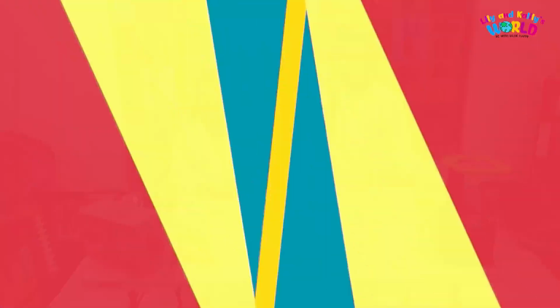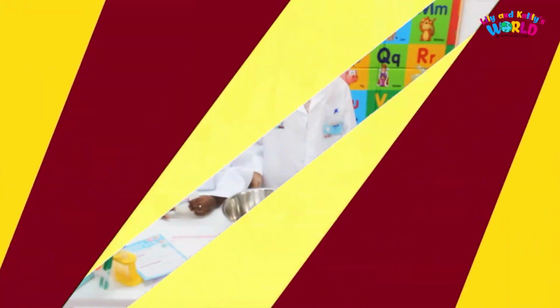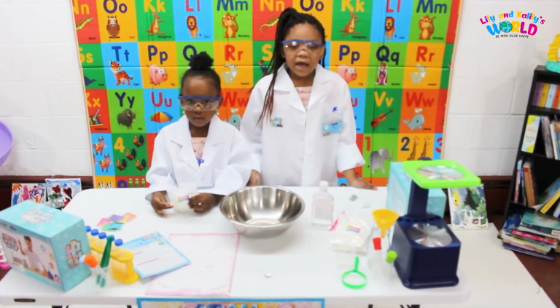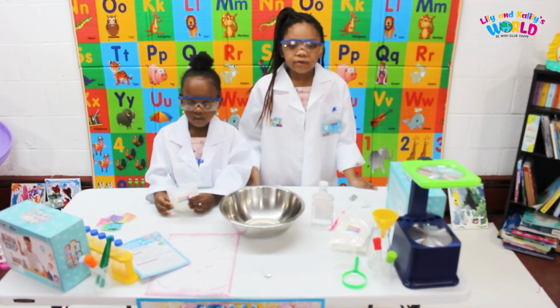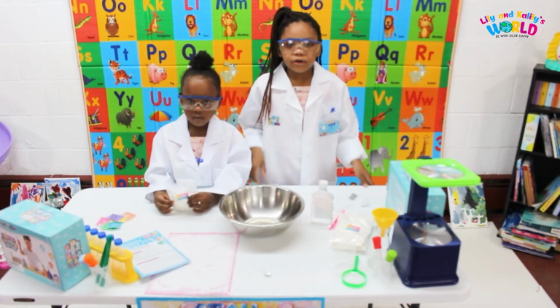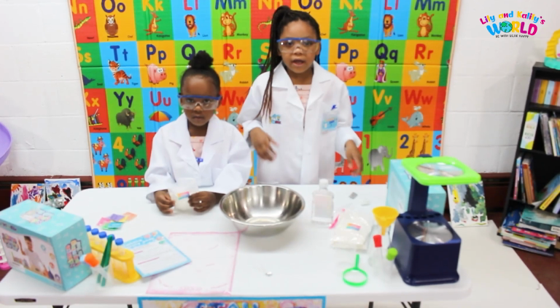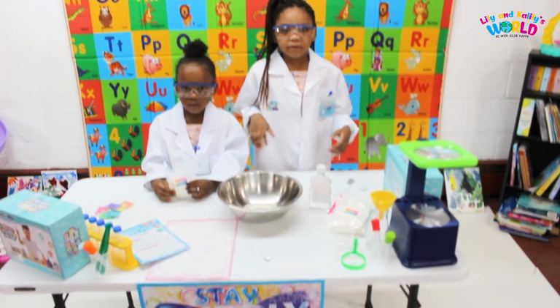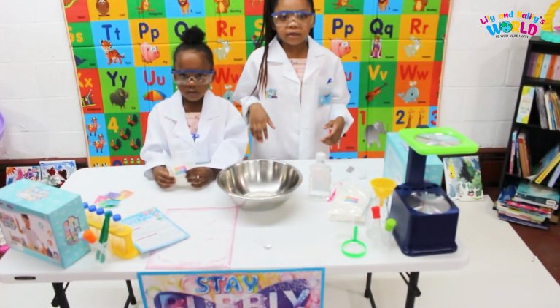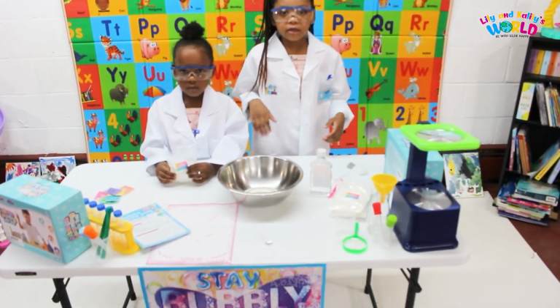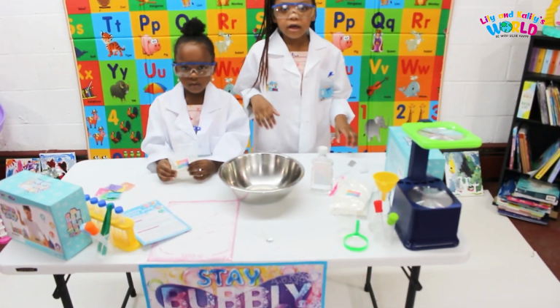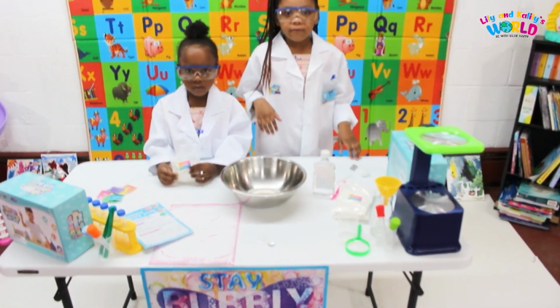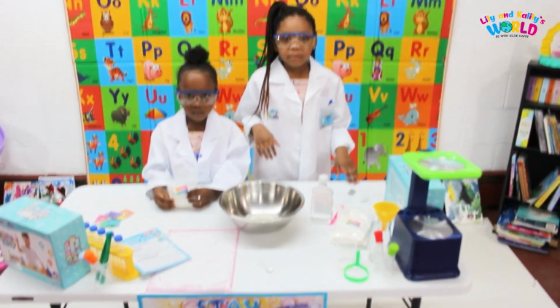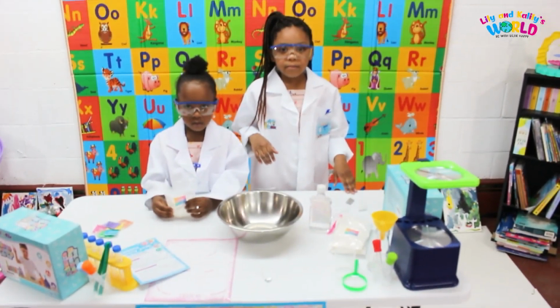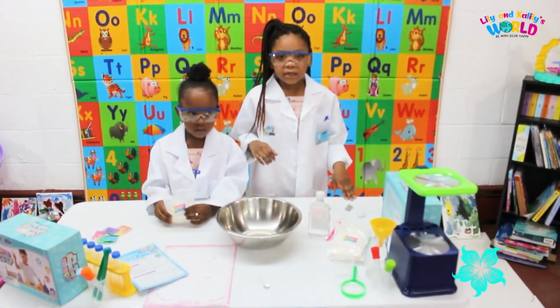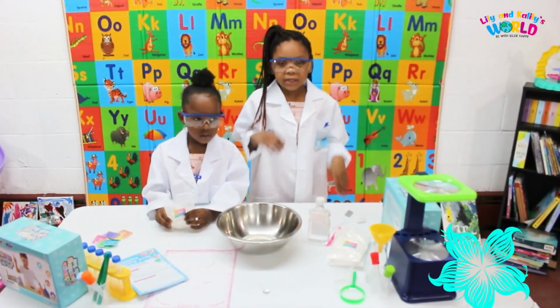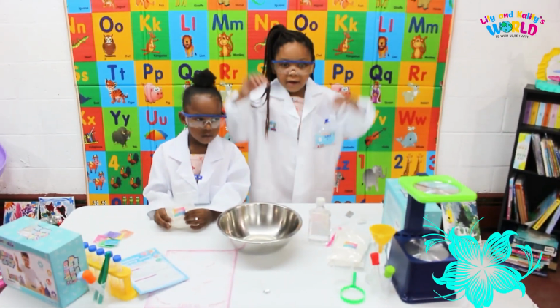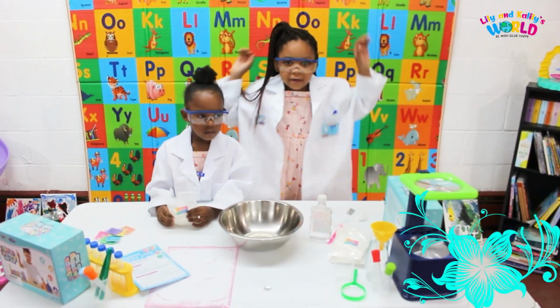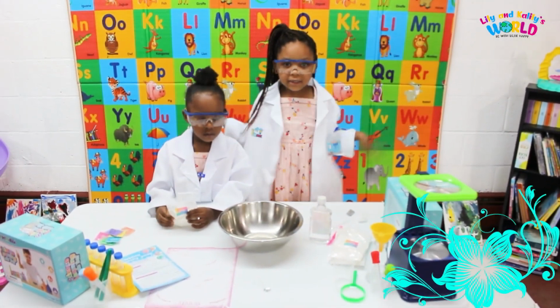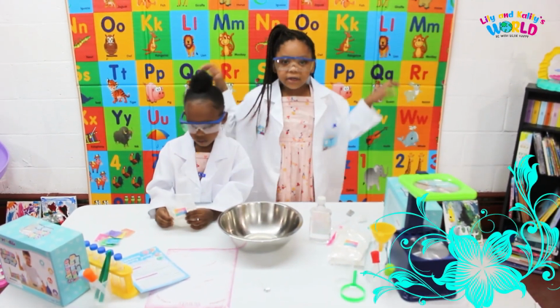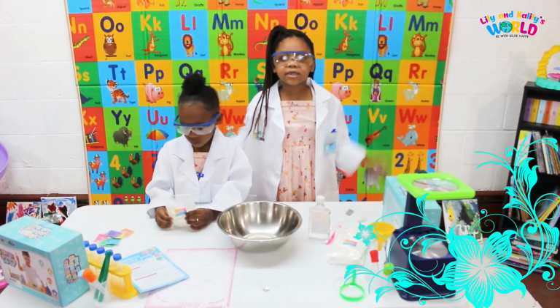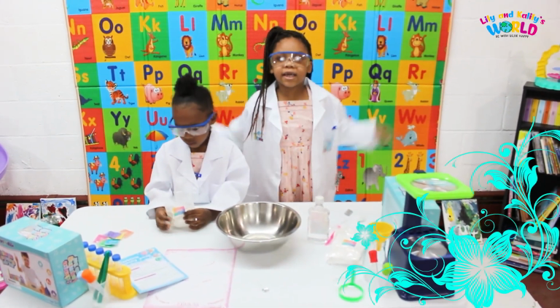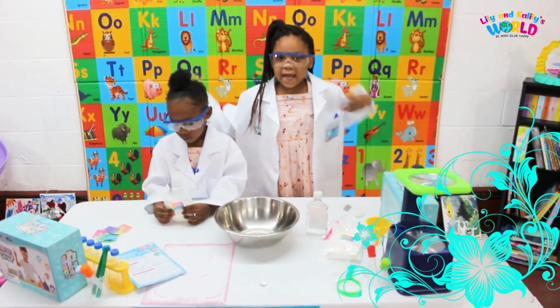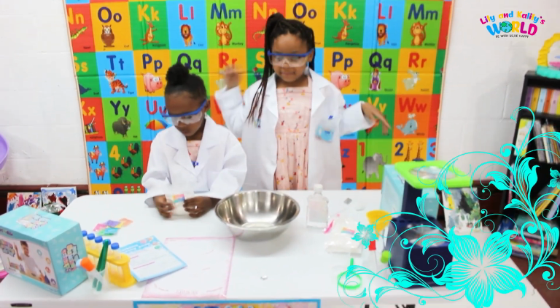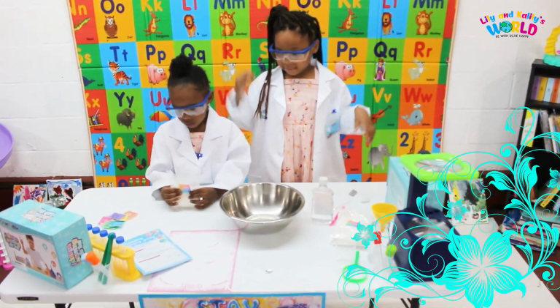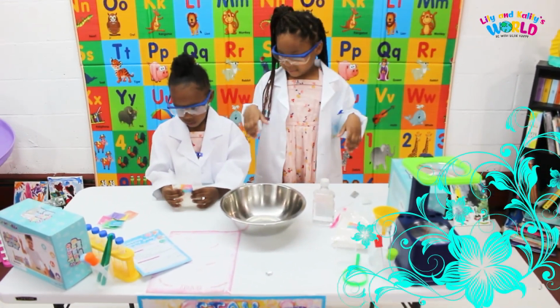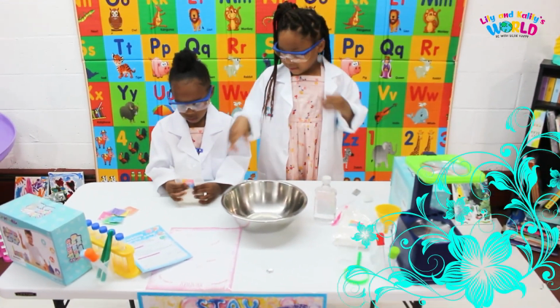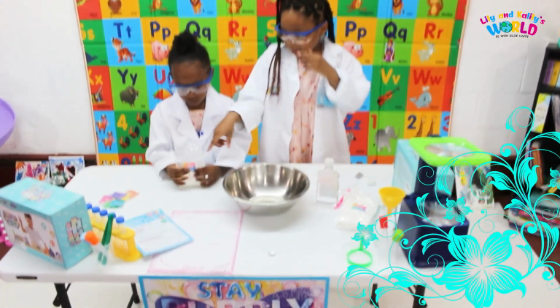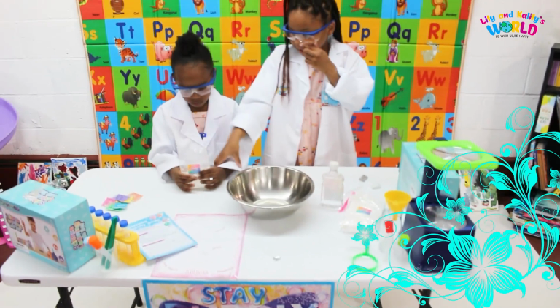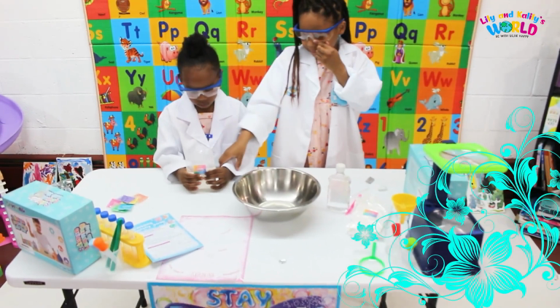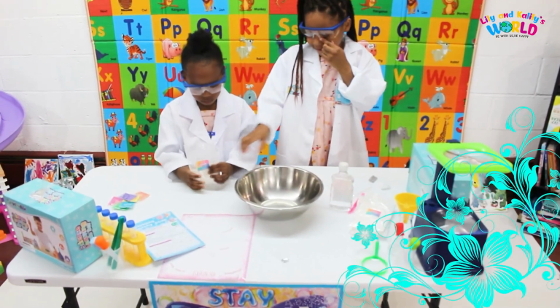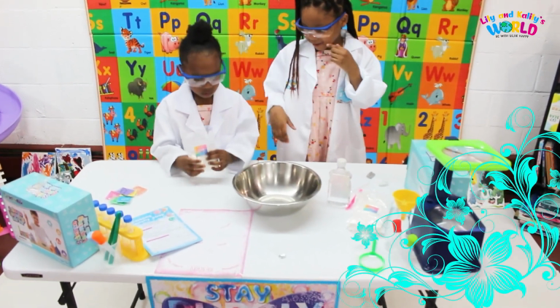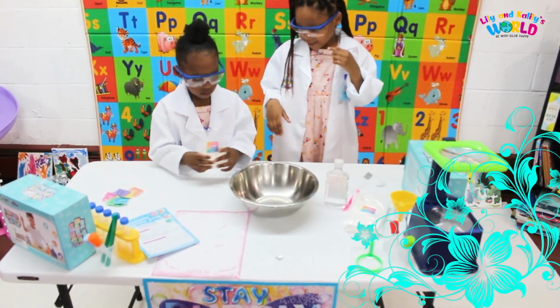Guys, we showed everything from the box, now let's start. I need to pour it.